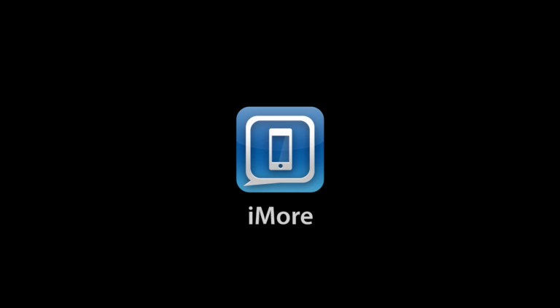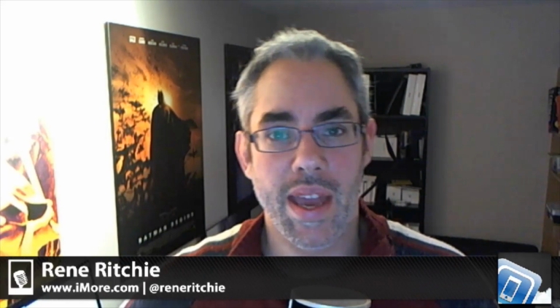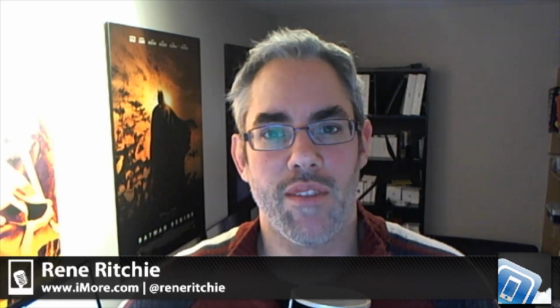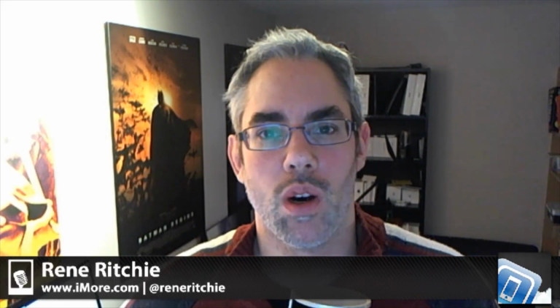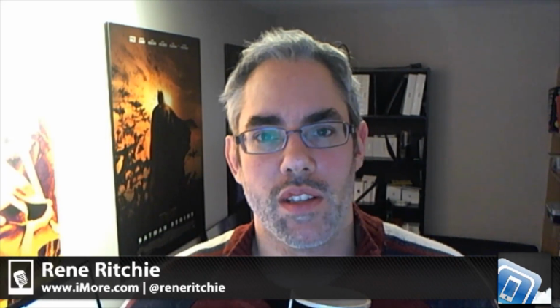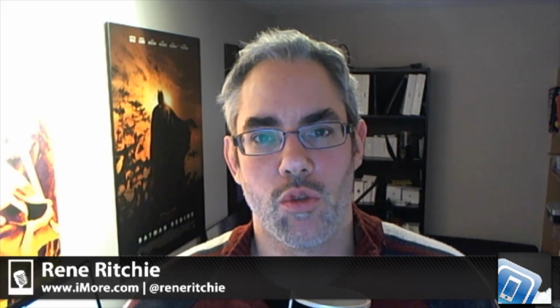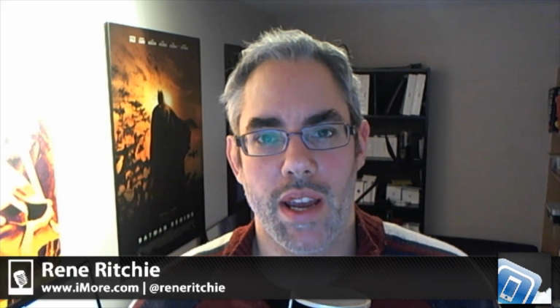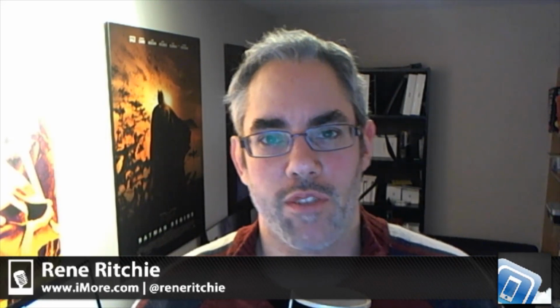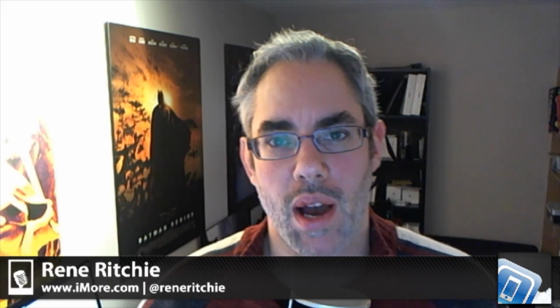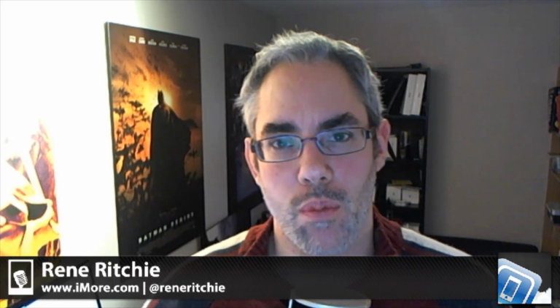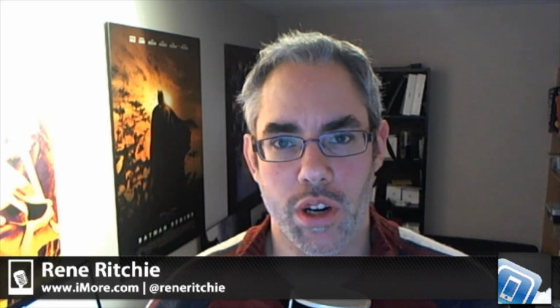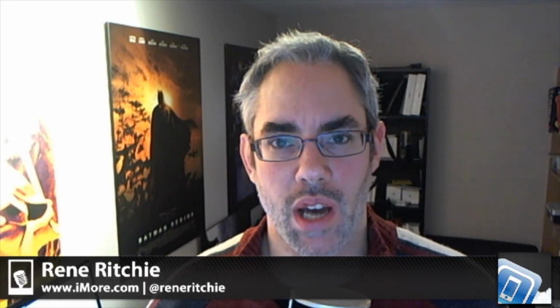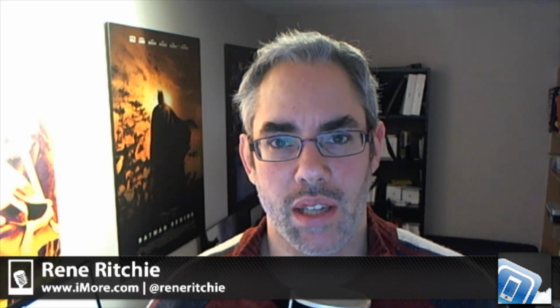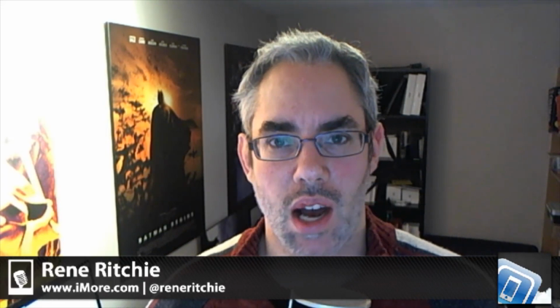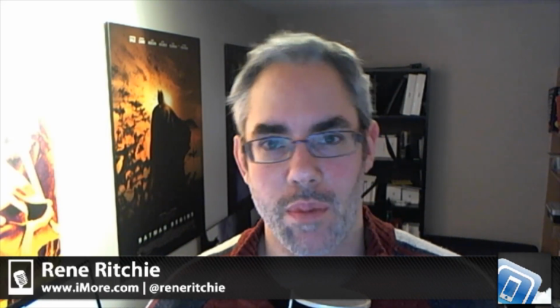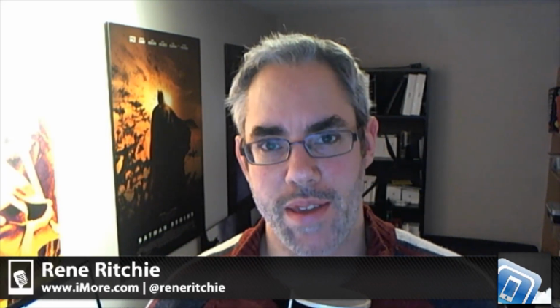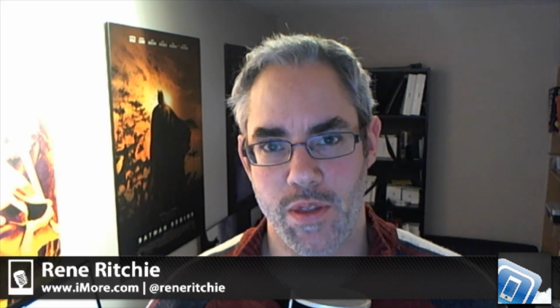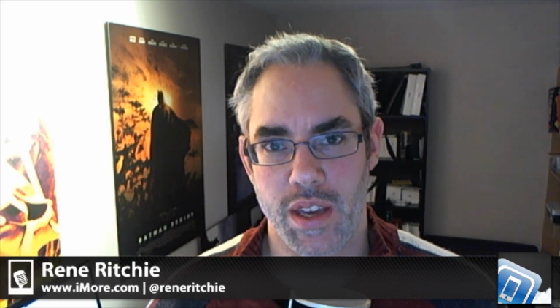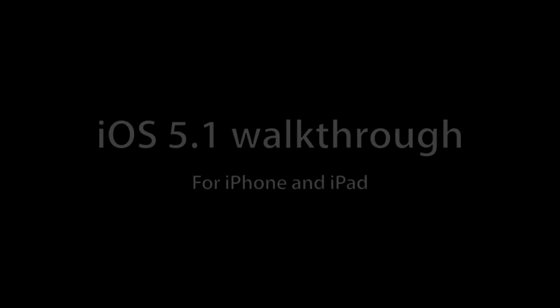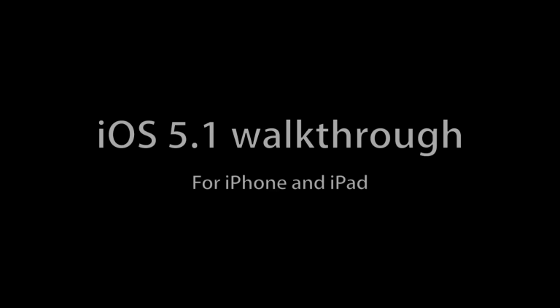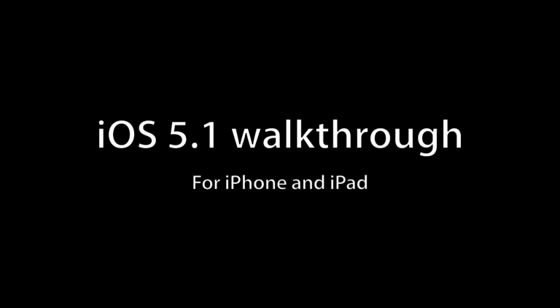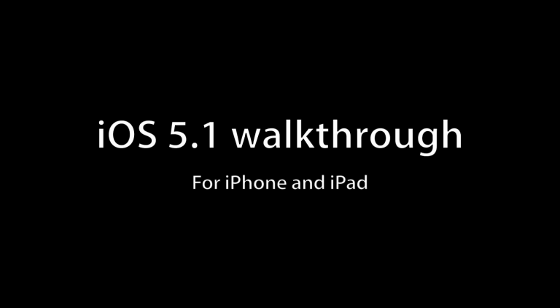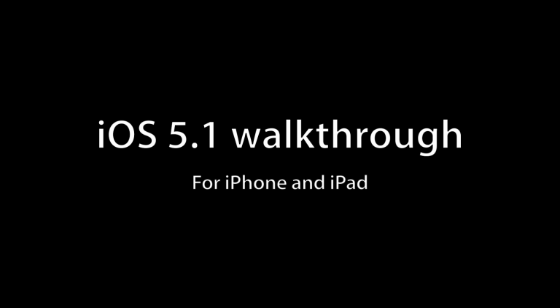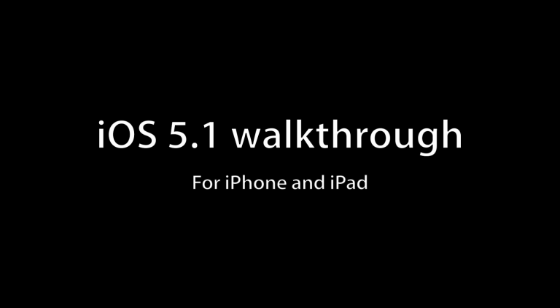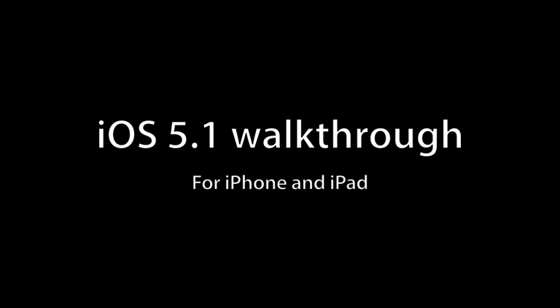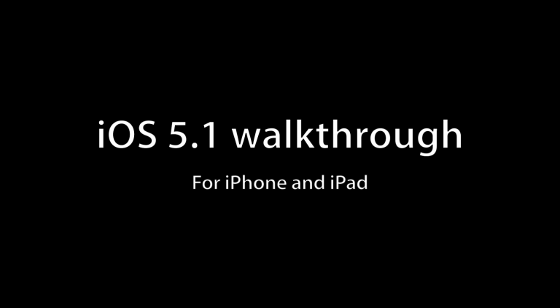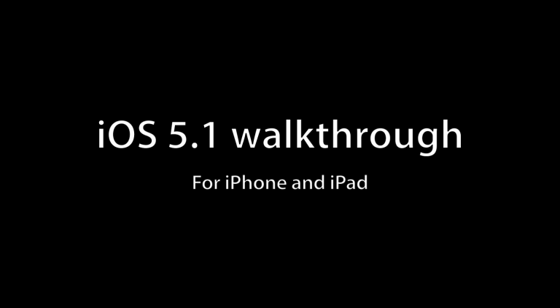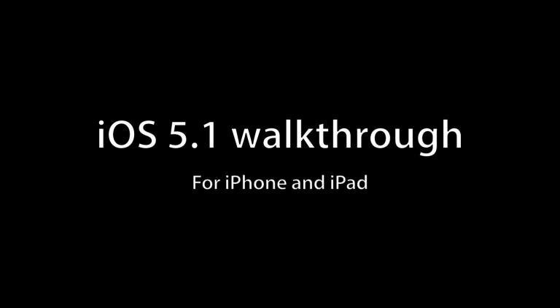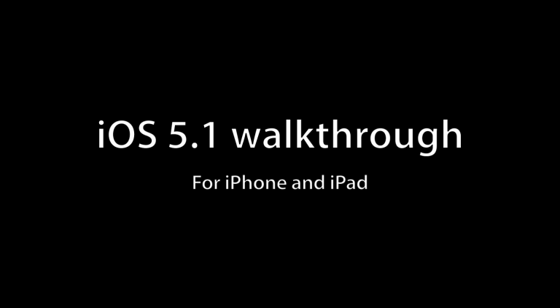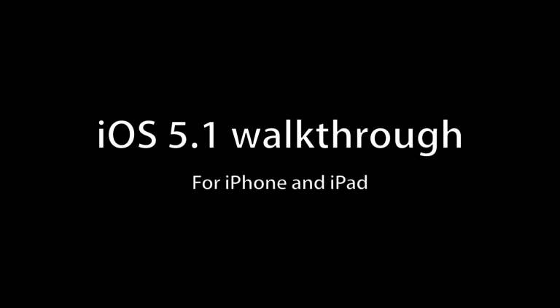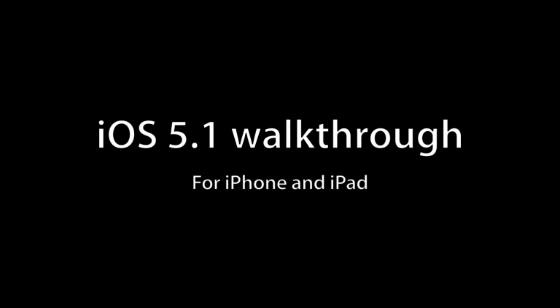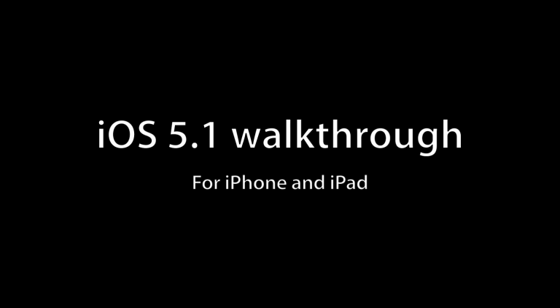Hey everyone, this is Rene from iMore.com and this is iOS 5.1.